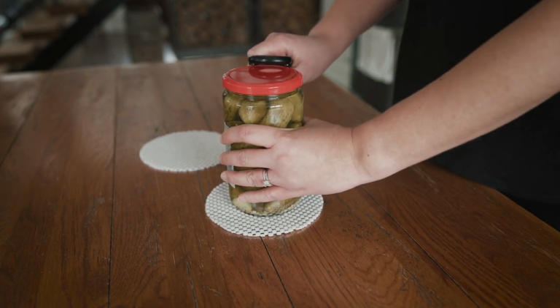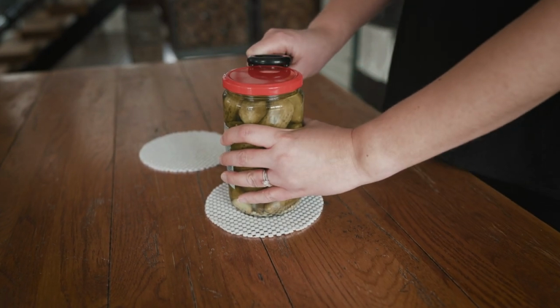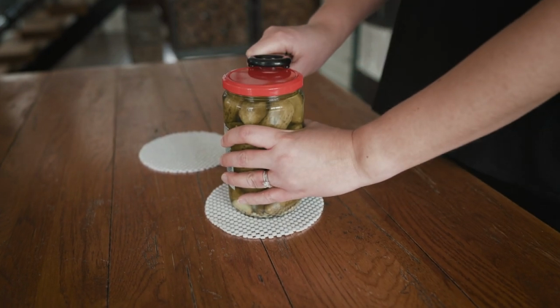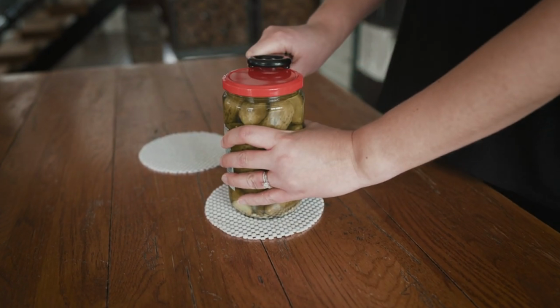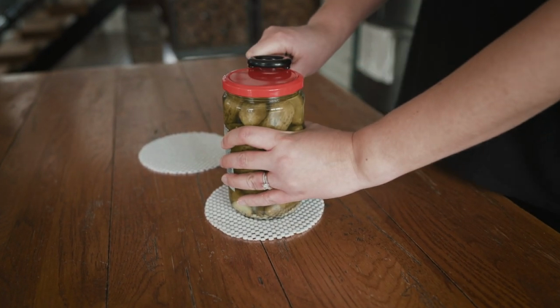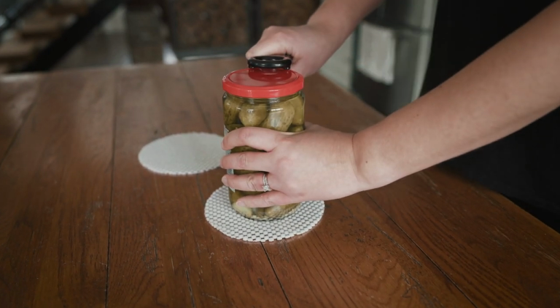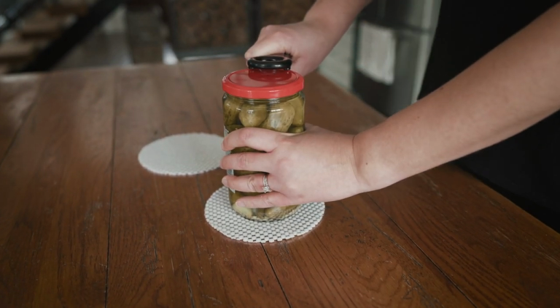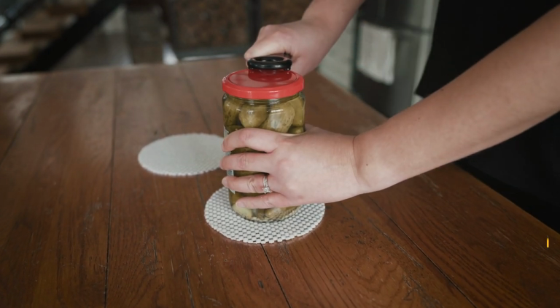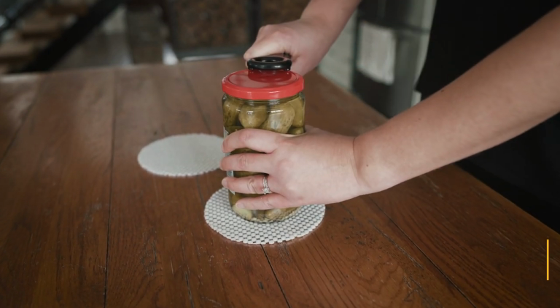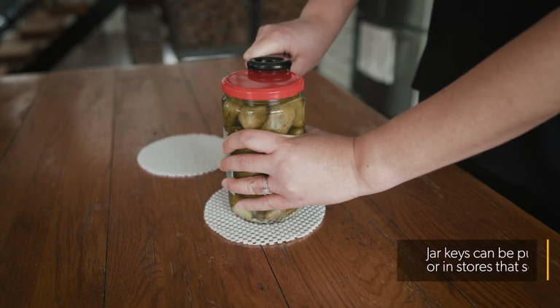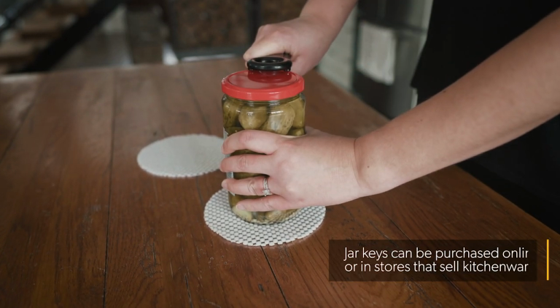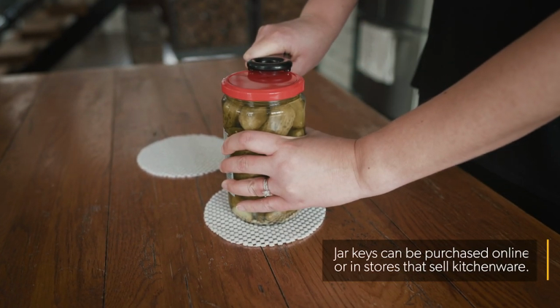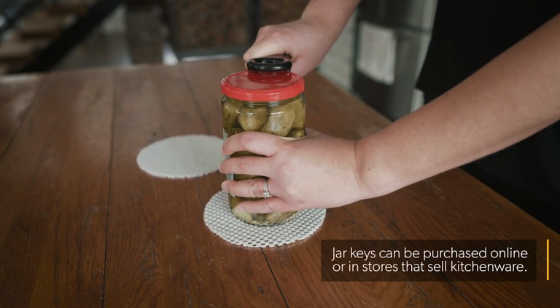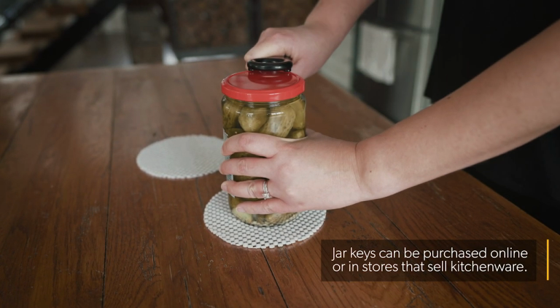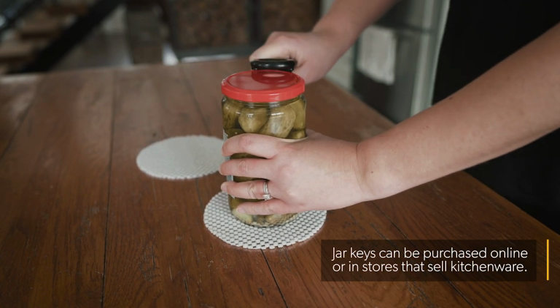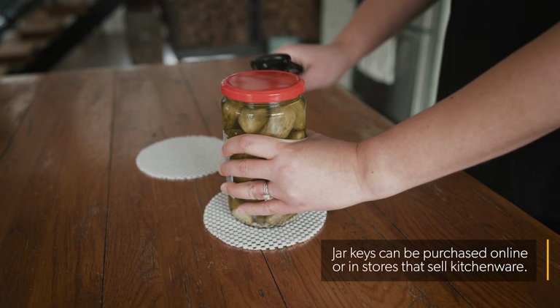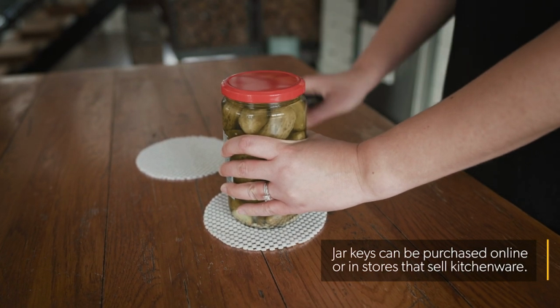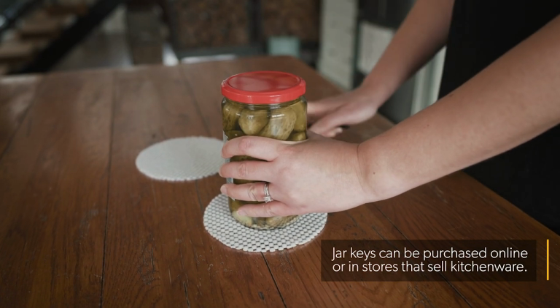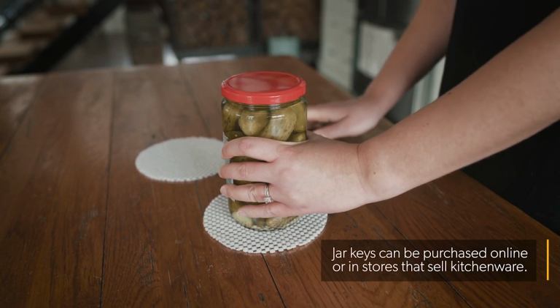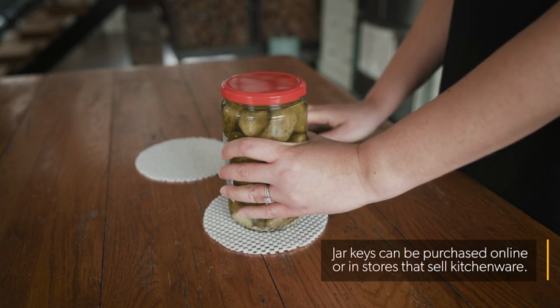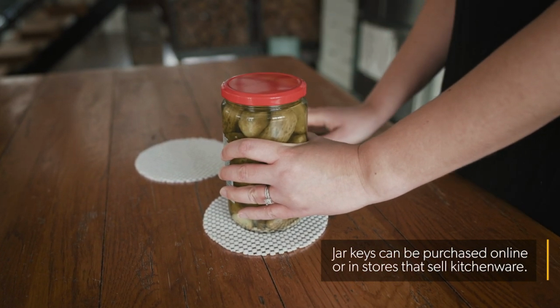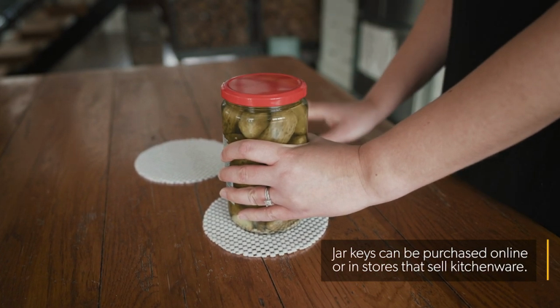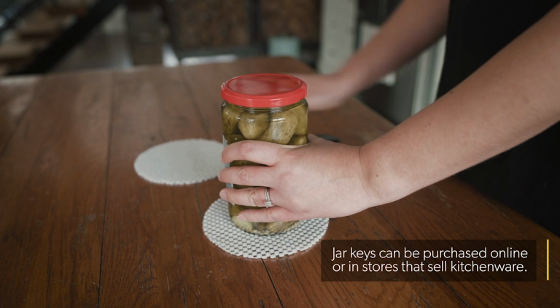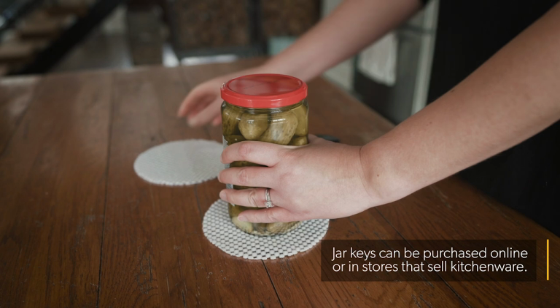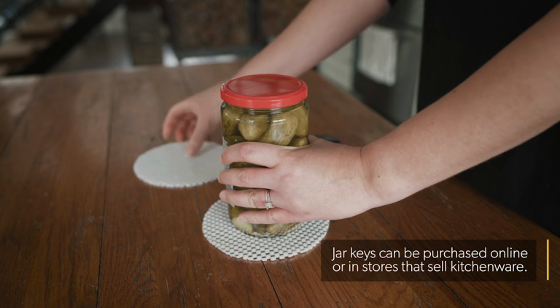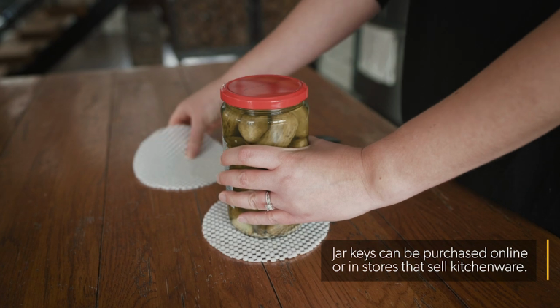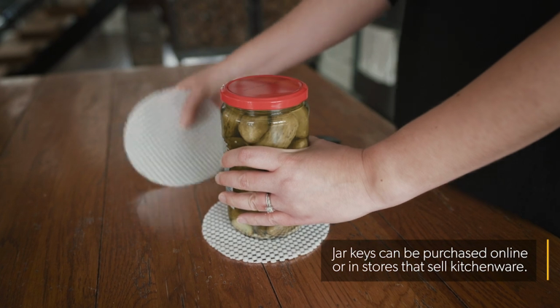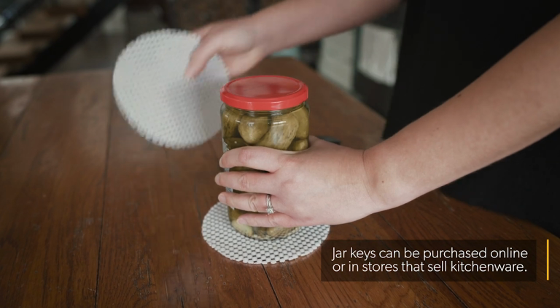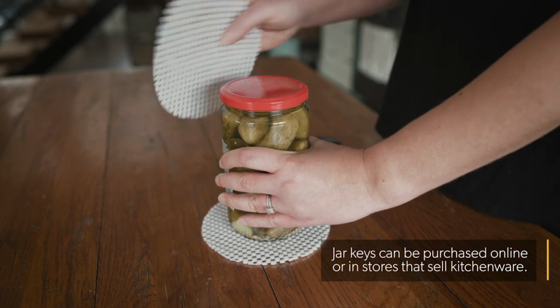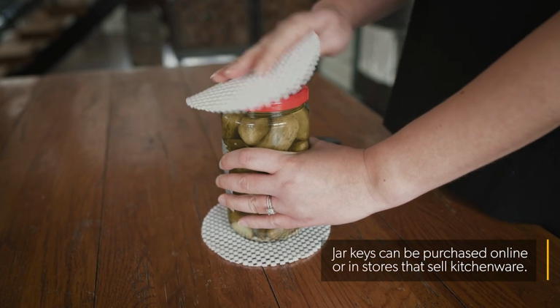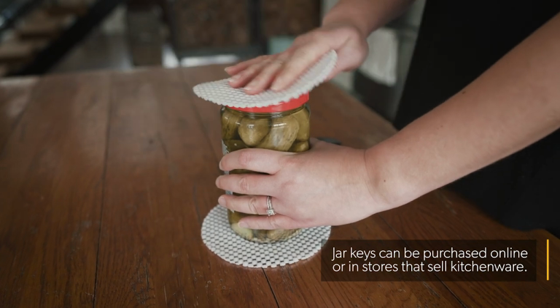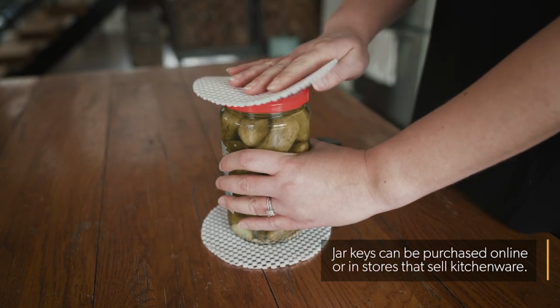To open a vacuum seal jar, use a jar key to pop the seal, then a non-slip mat to open the lid.